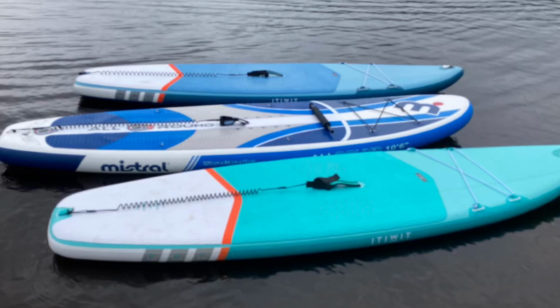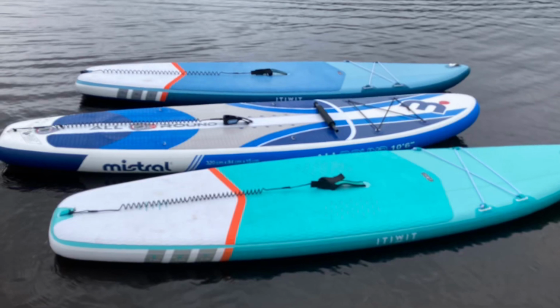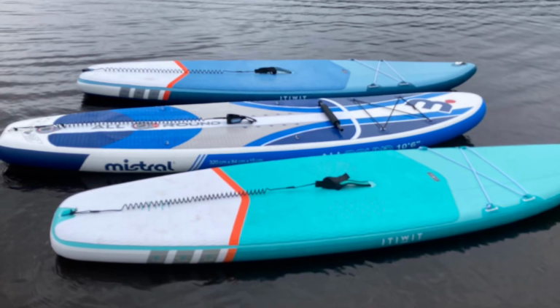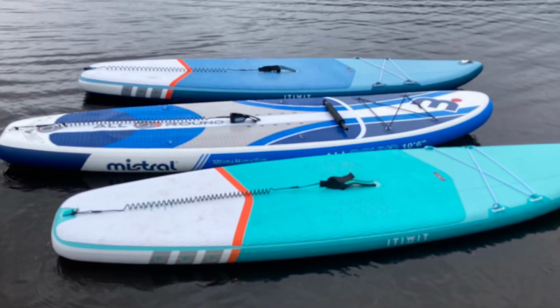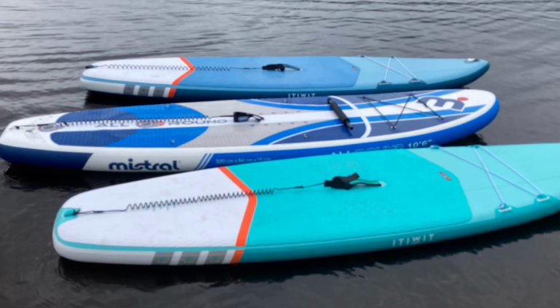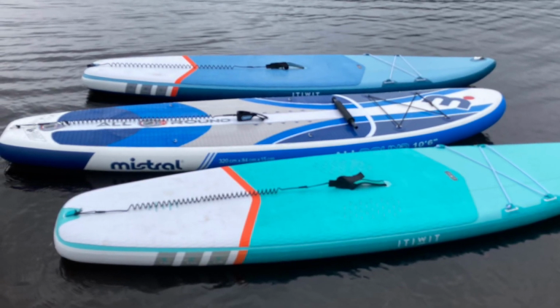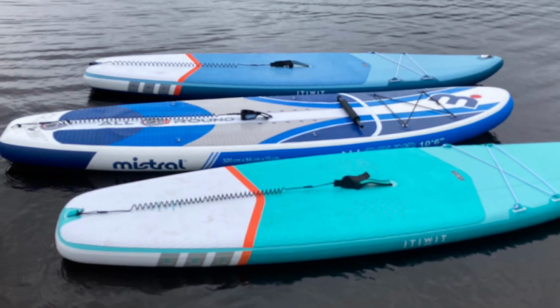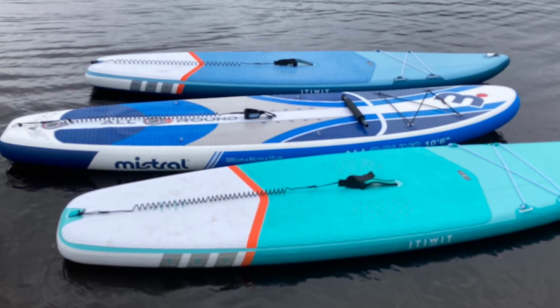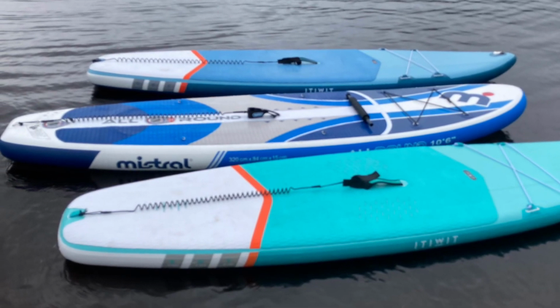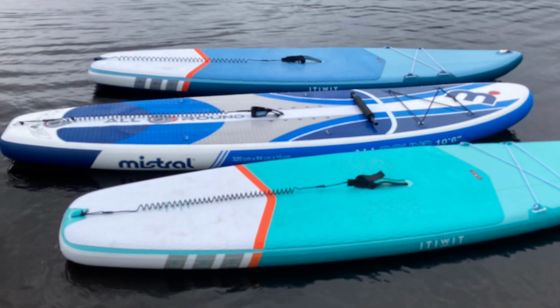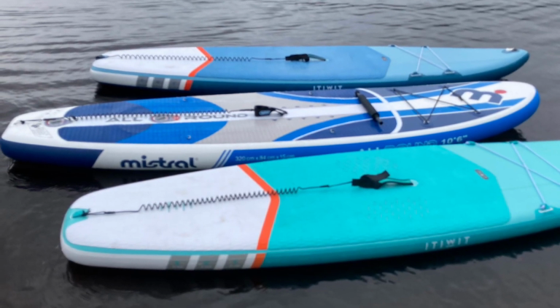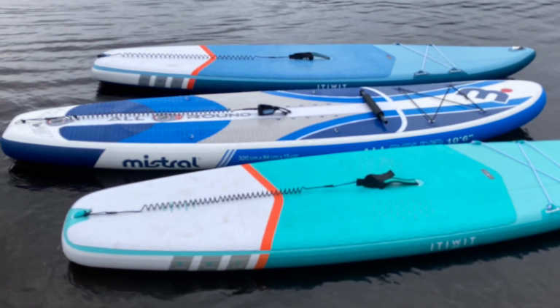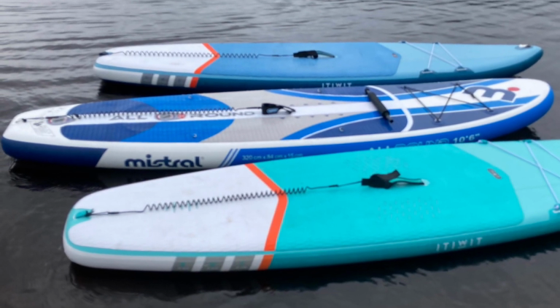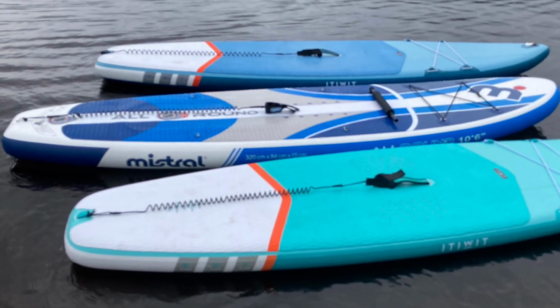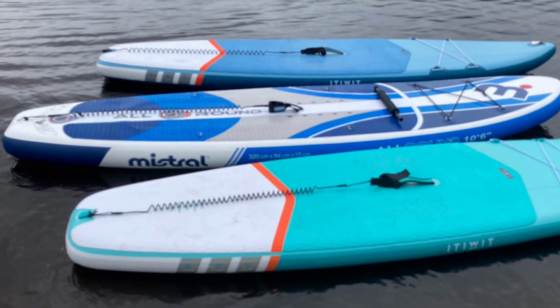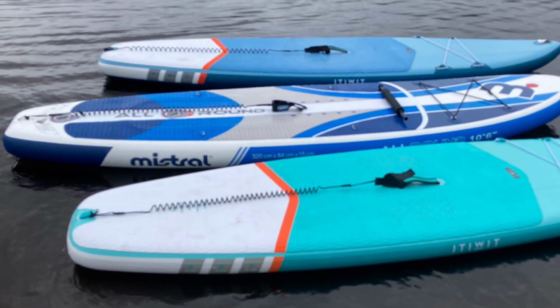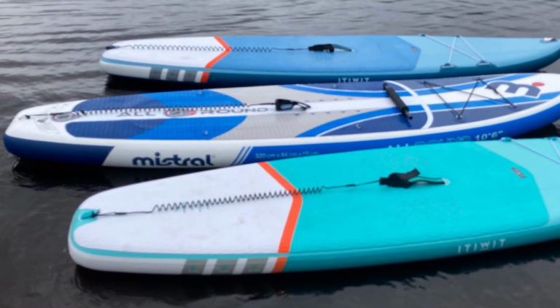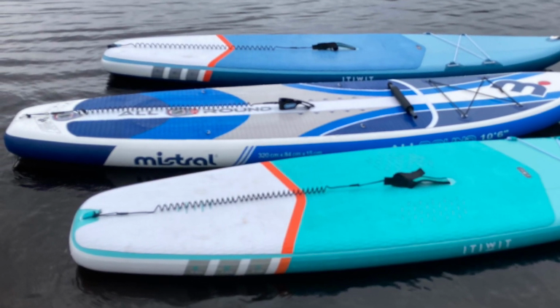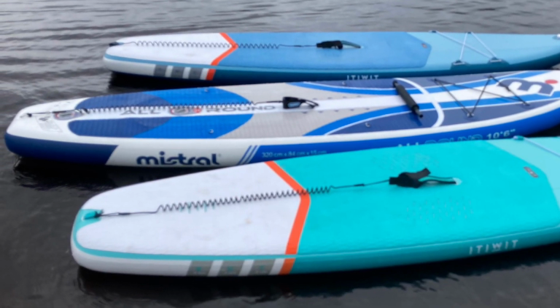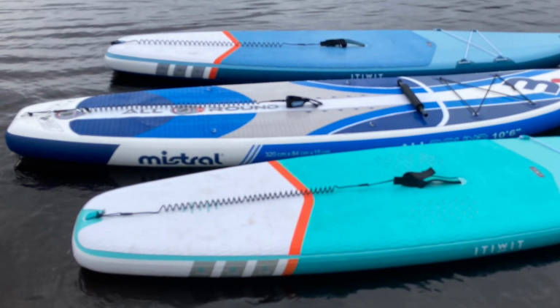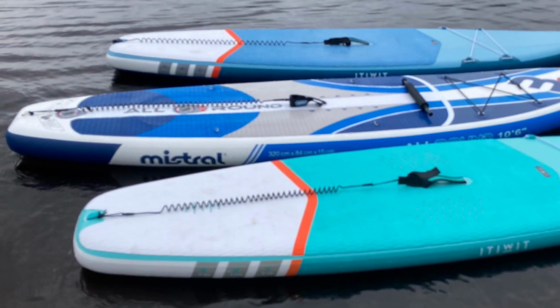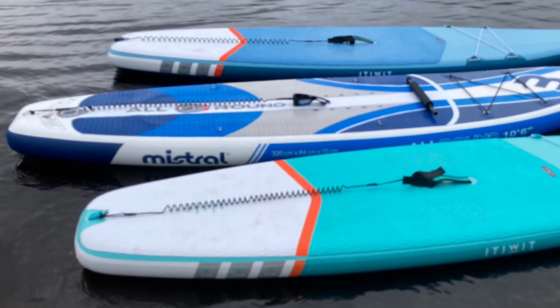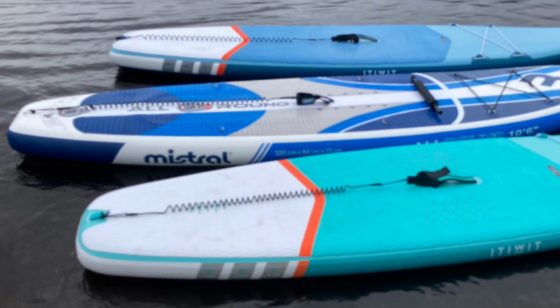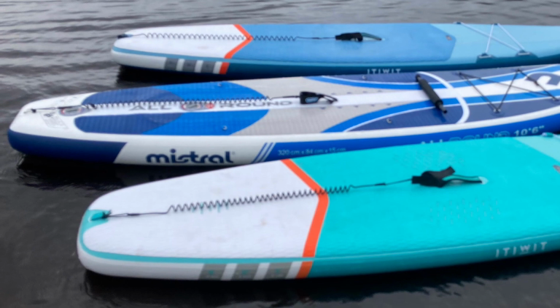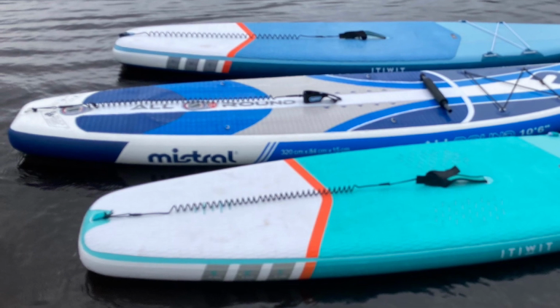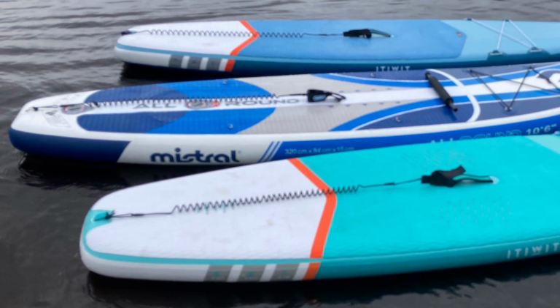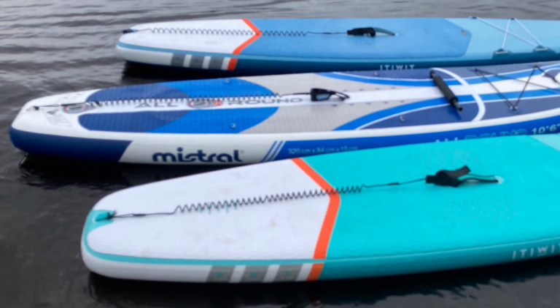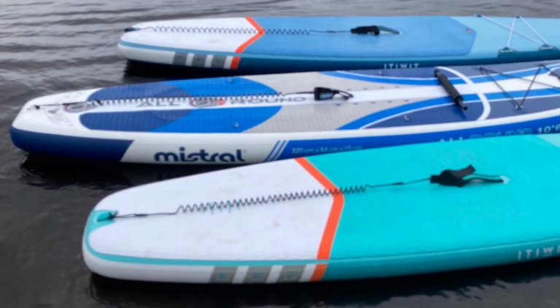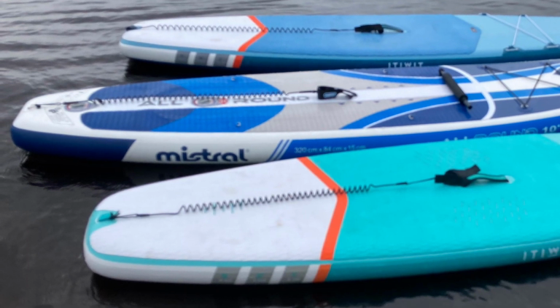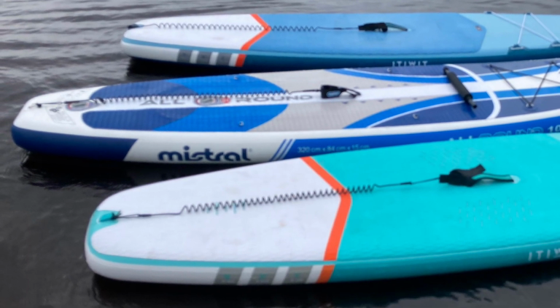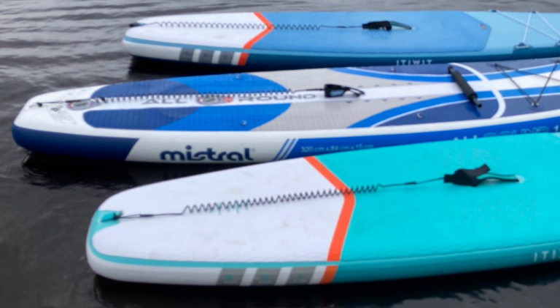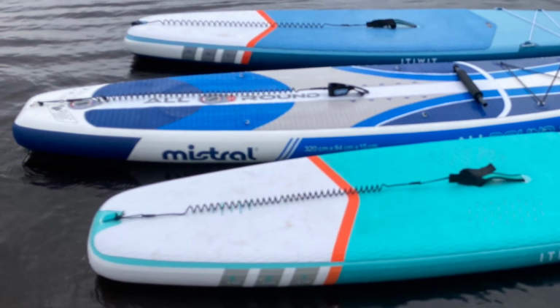Hello there. This one's a bit different from my normal videos — I'm going to review some paddle boards, because why not?